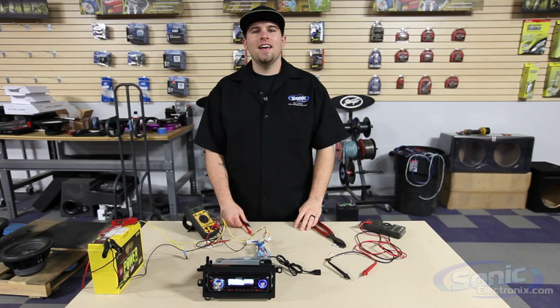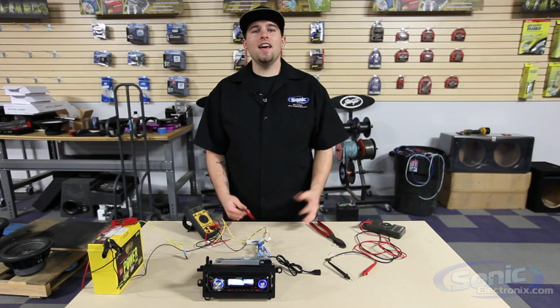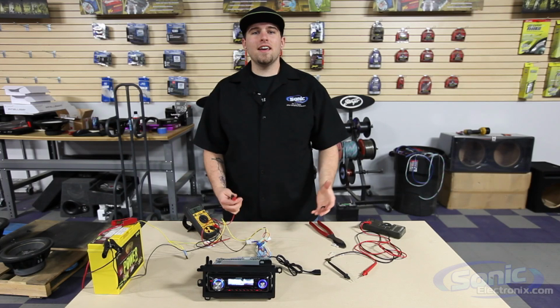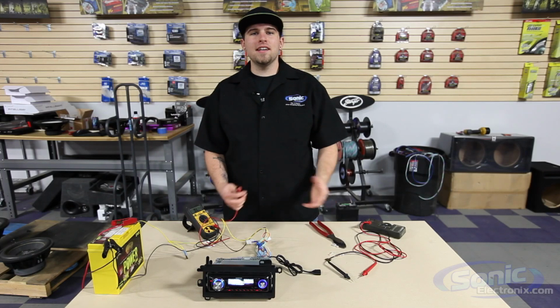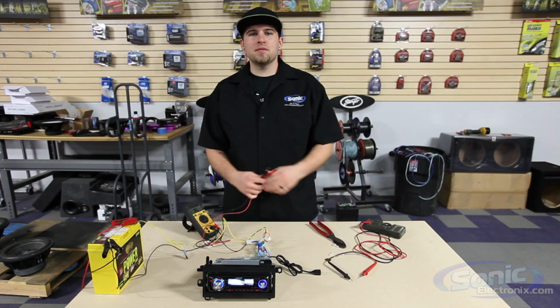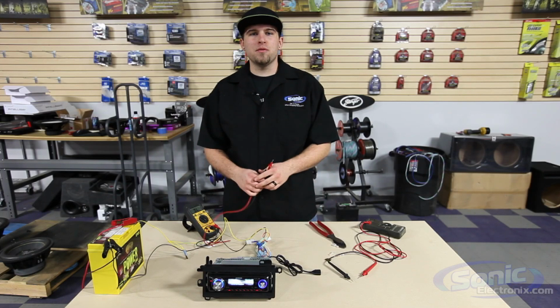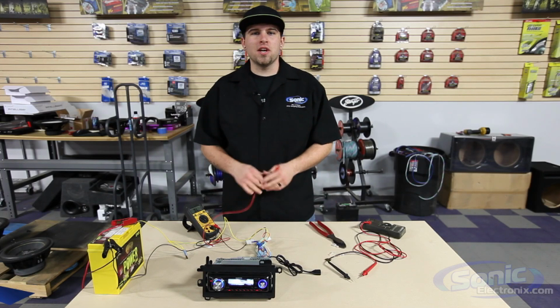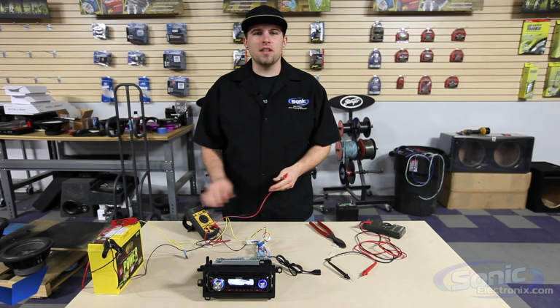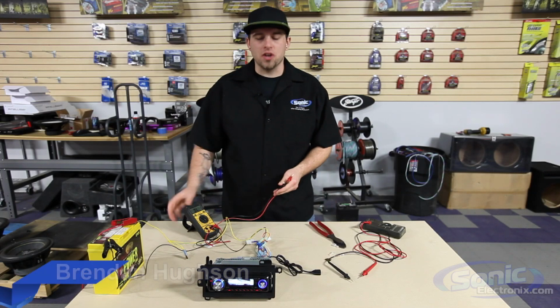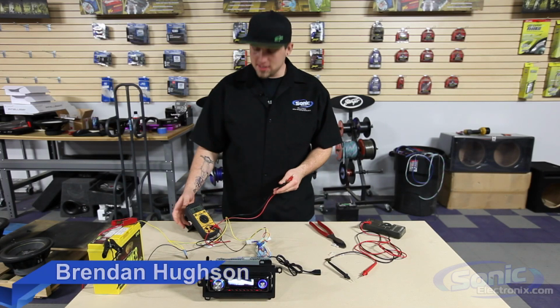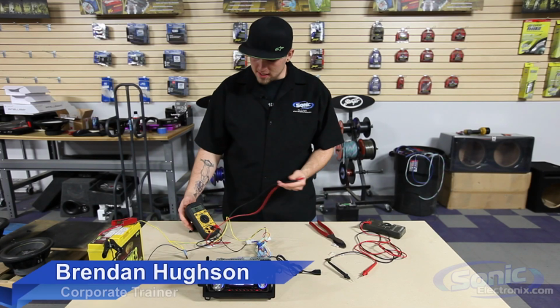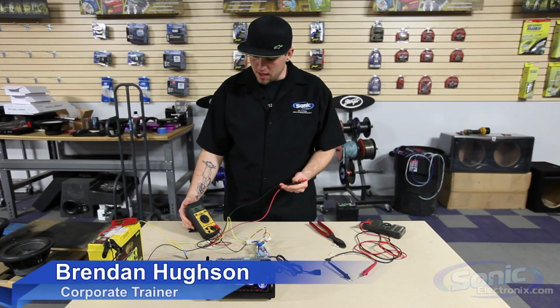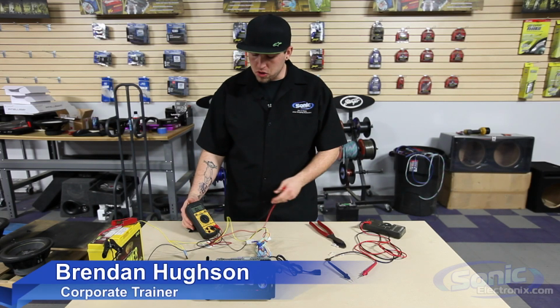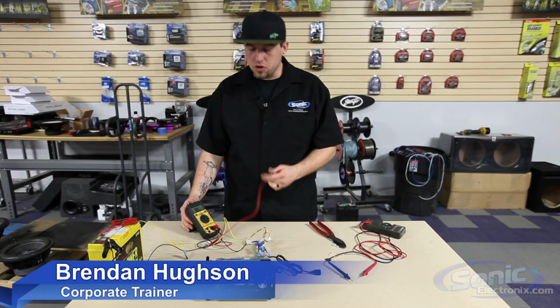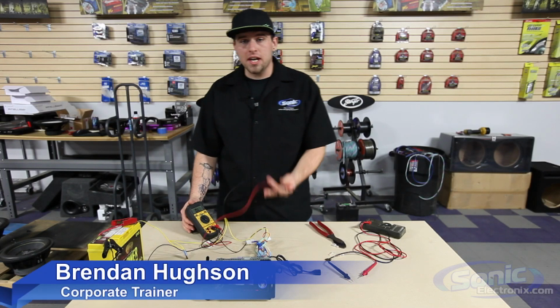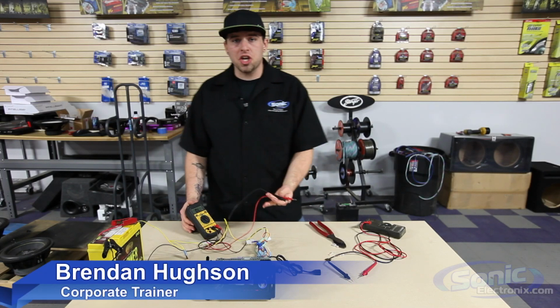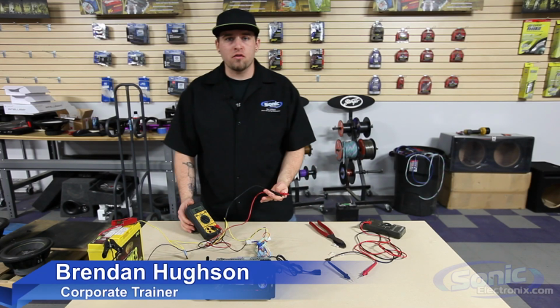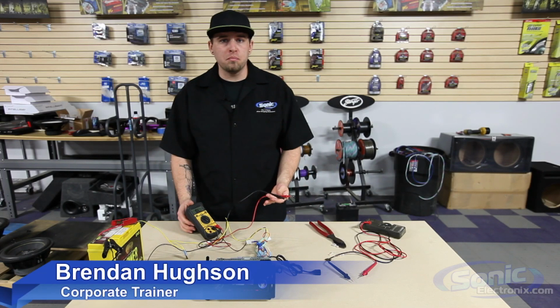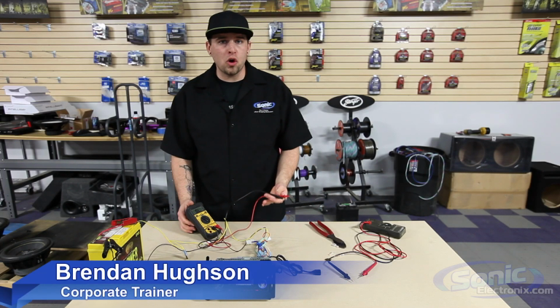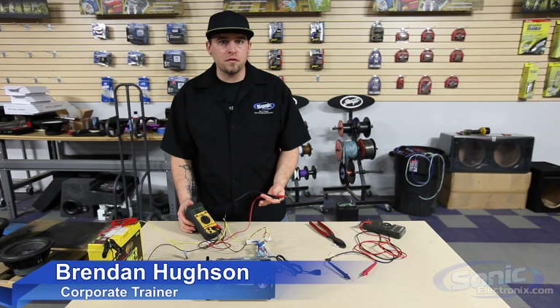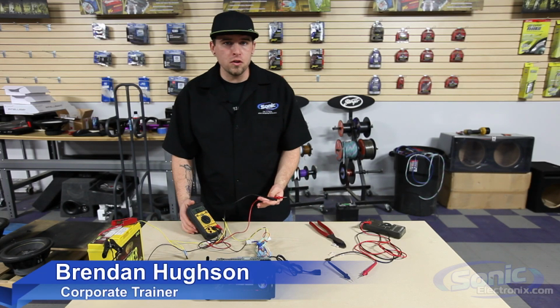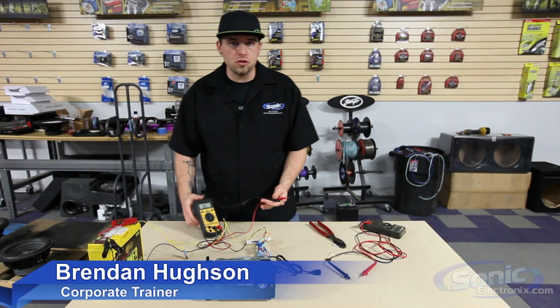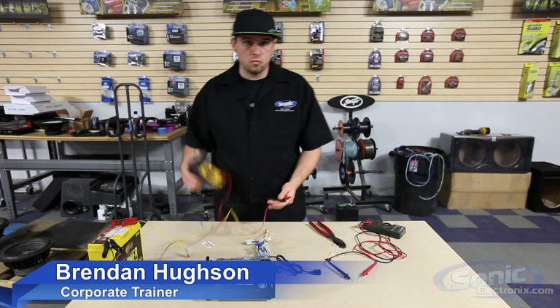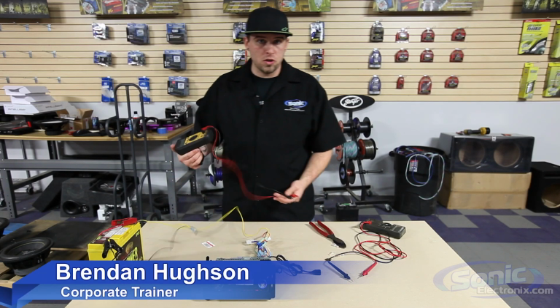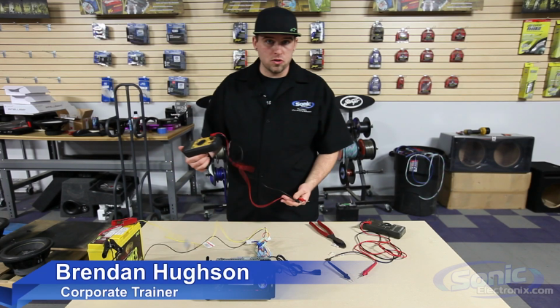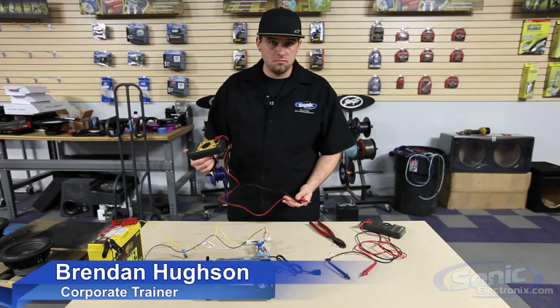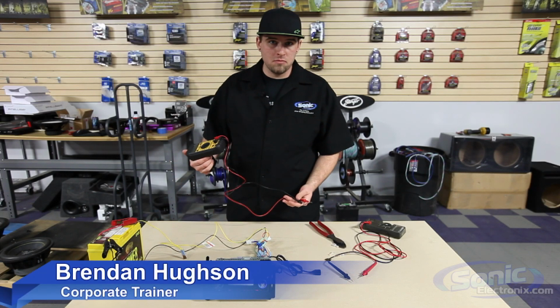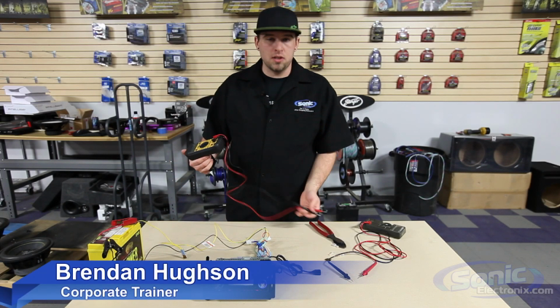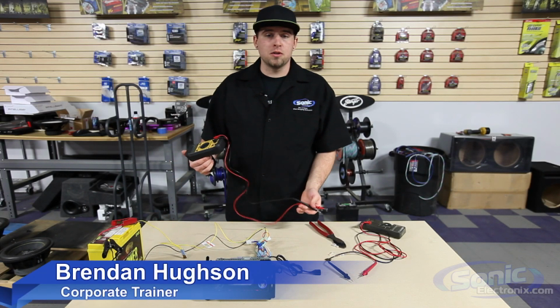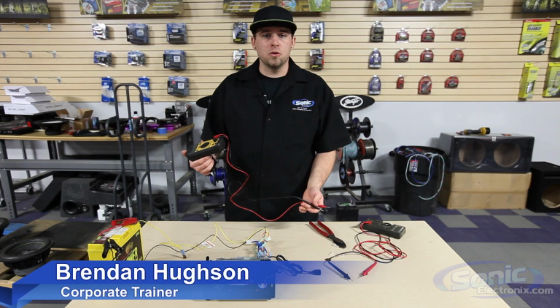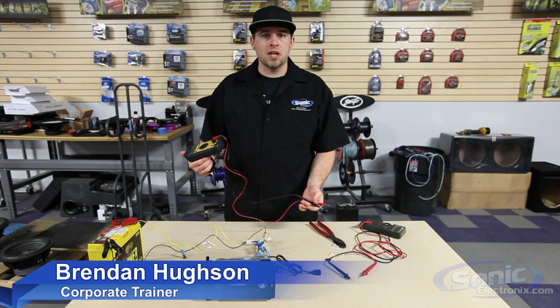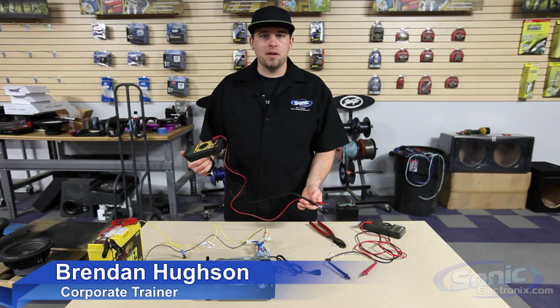Hey guys, it's Renny with Sonic Electronics. Today I'm going to show you how to check for a blown fuse using a digital multimeter.